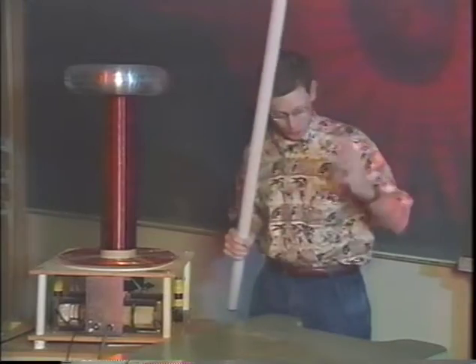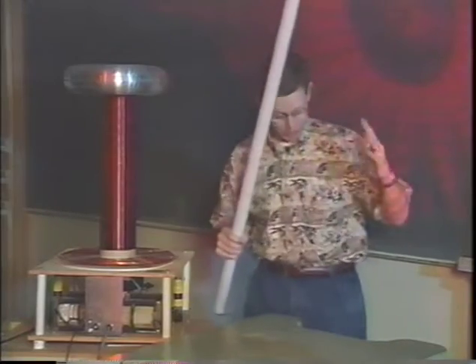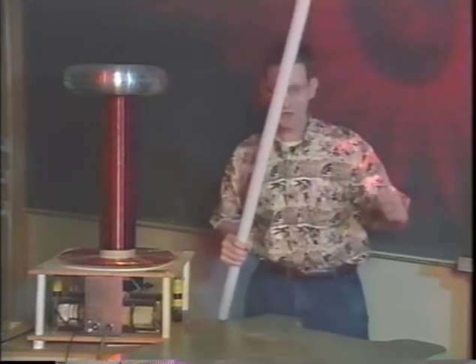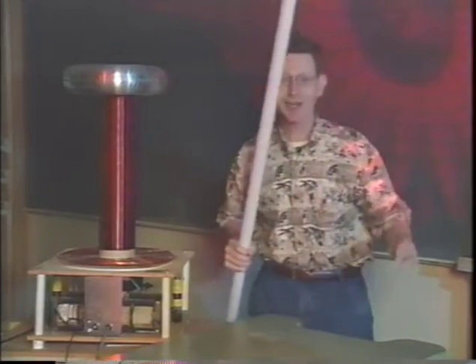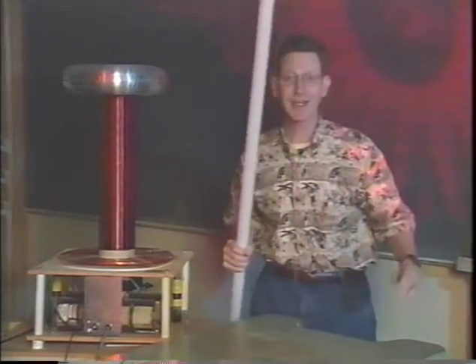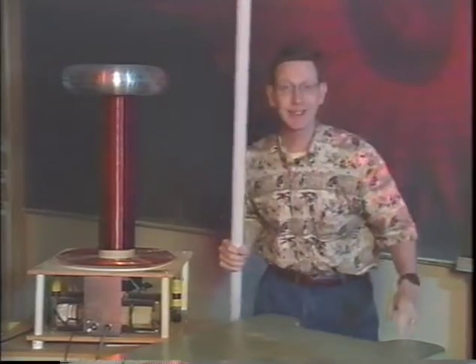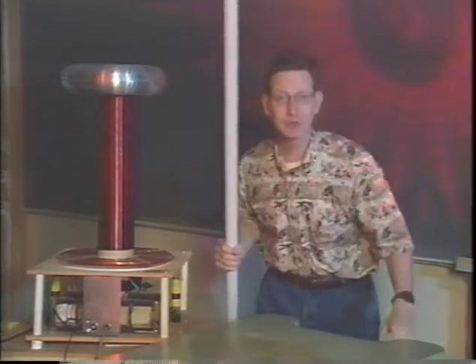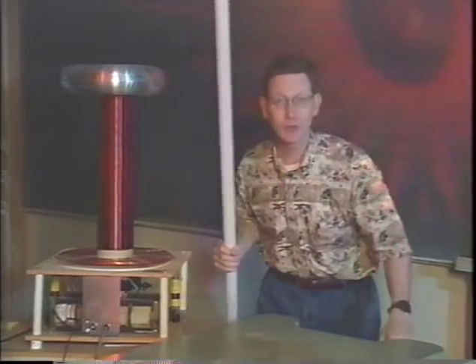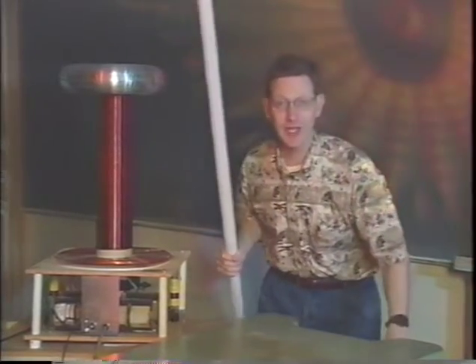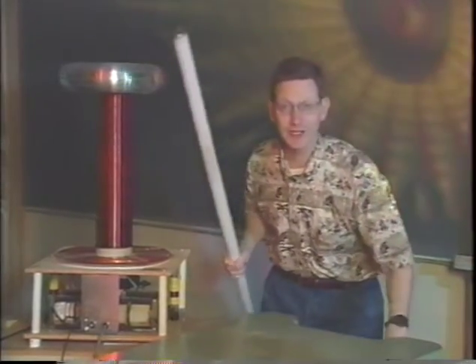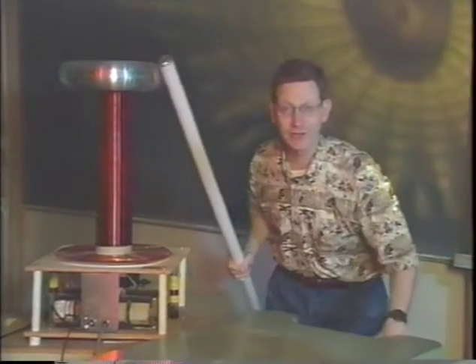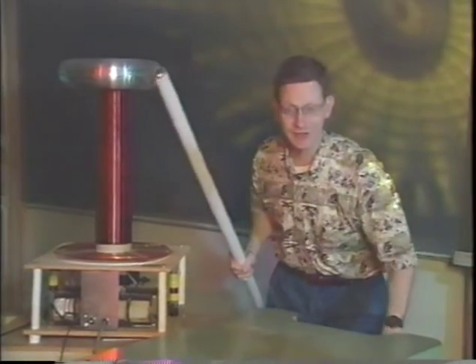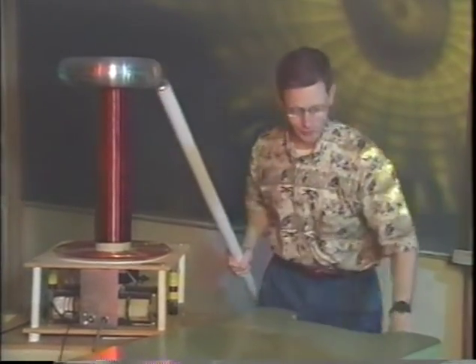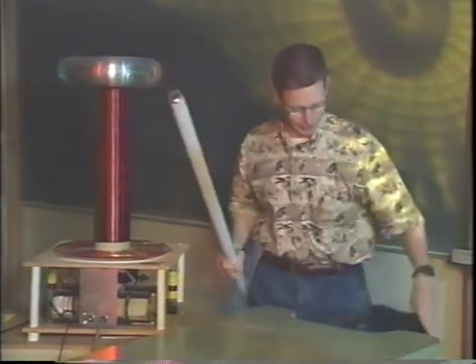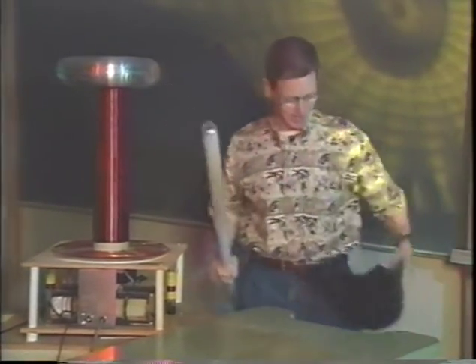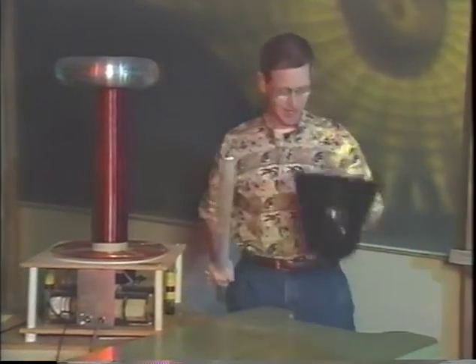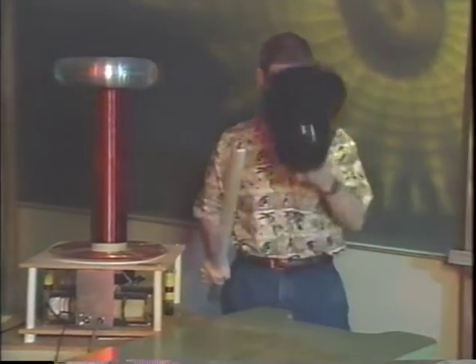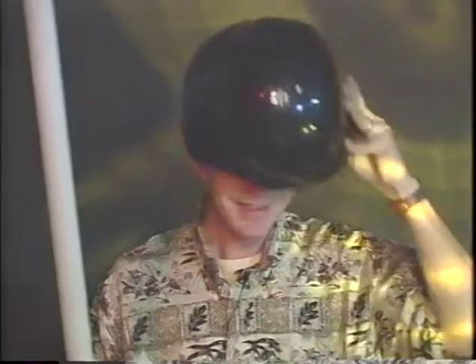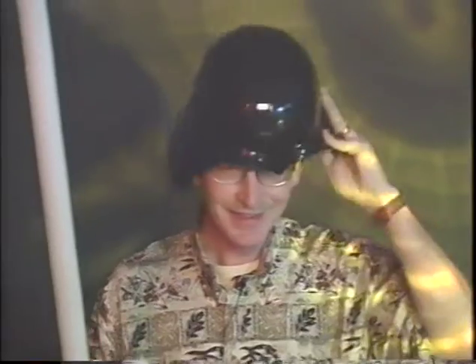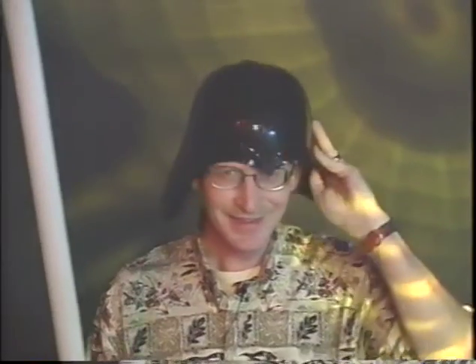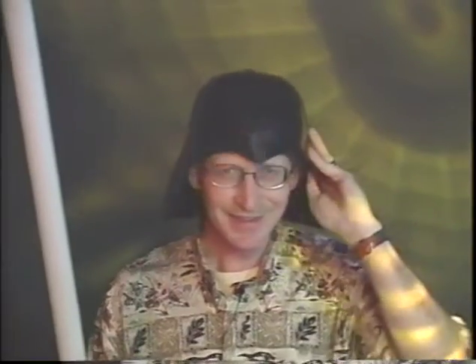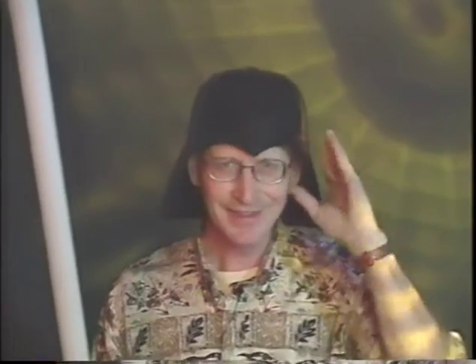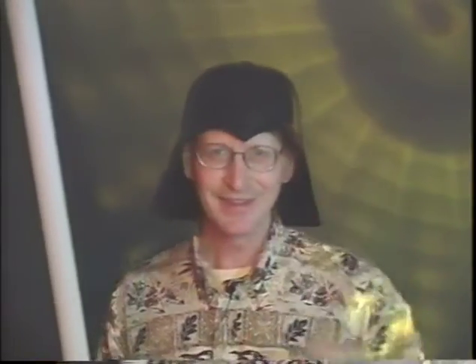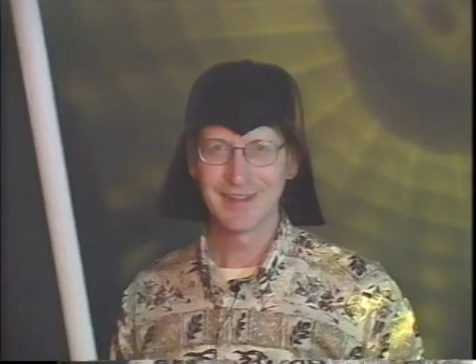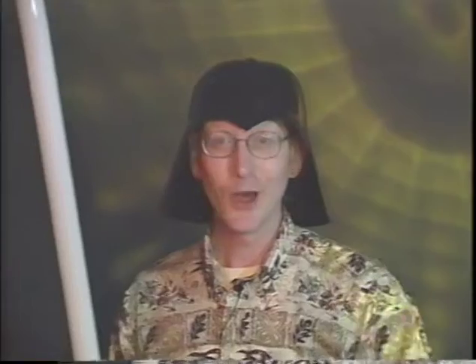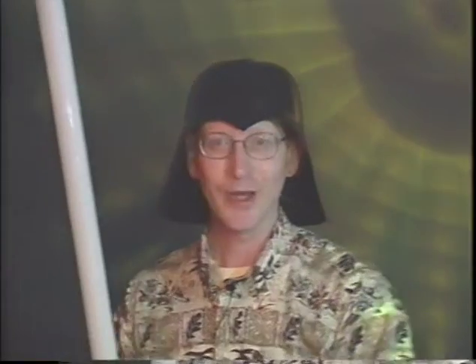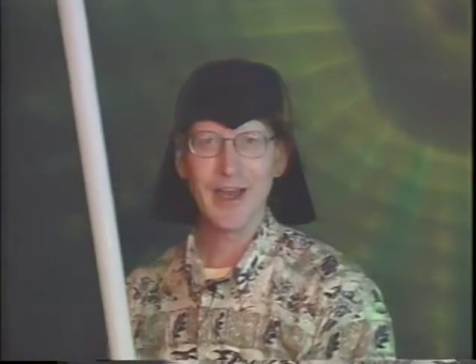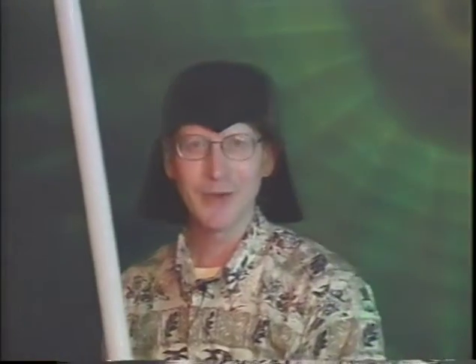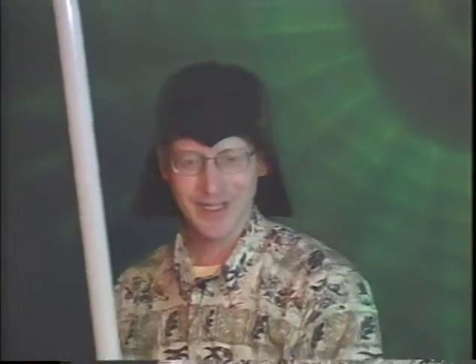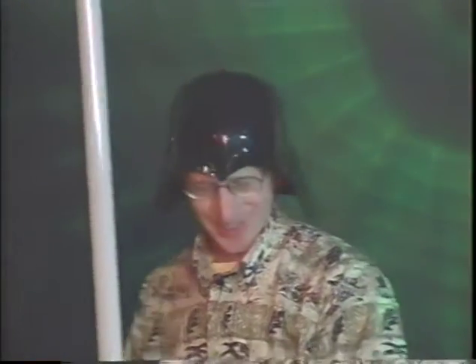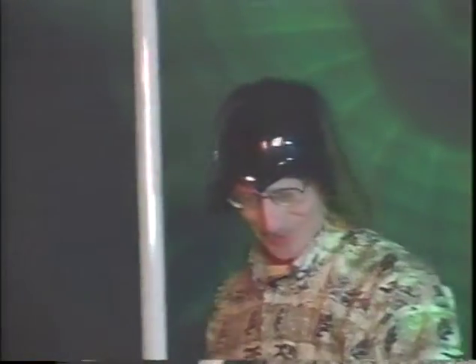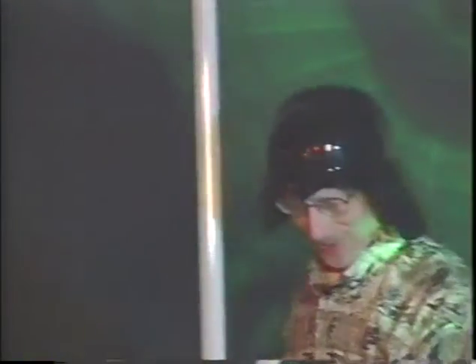I almost forgot — I need the appropriate headgear for this to work. Okay, now I'm ready. Here we go.